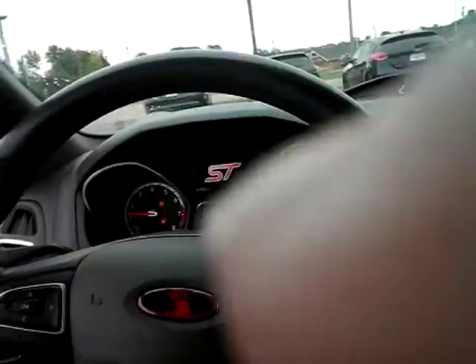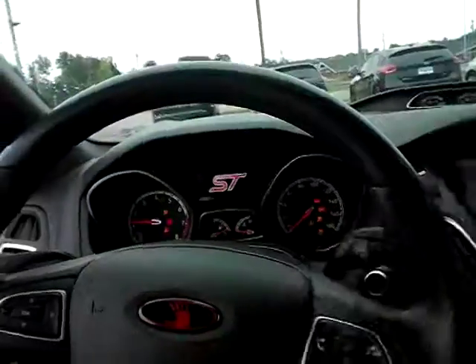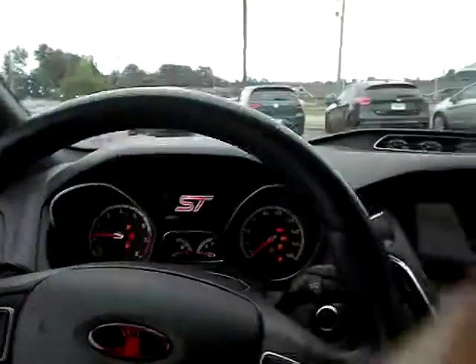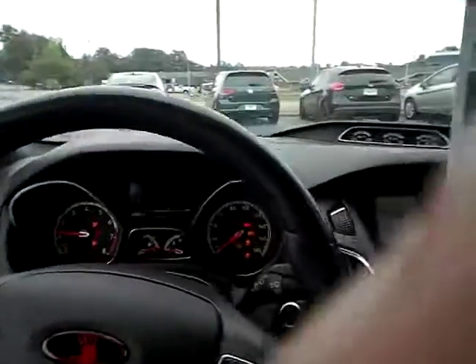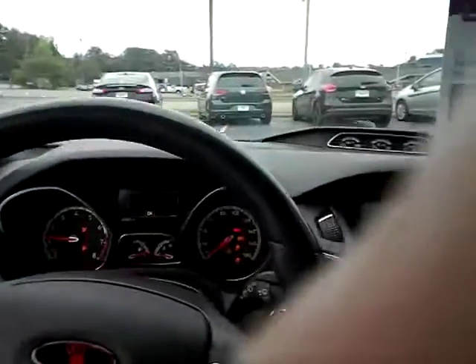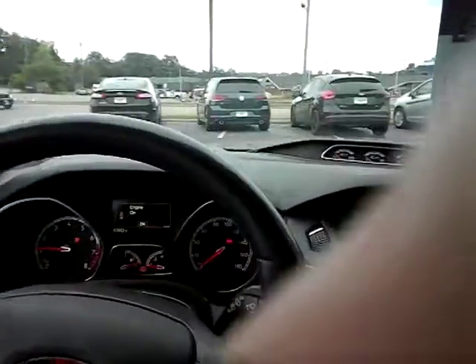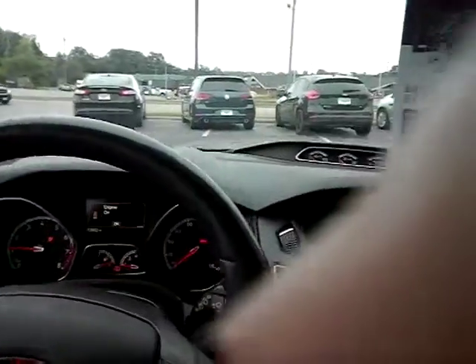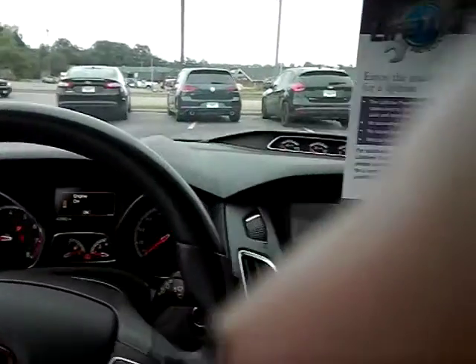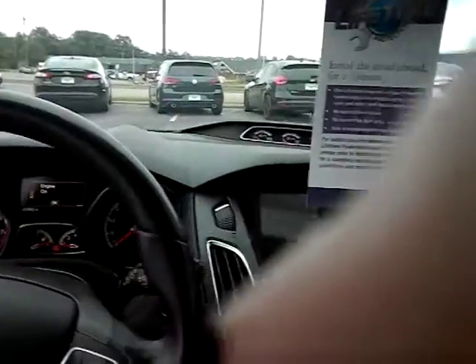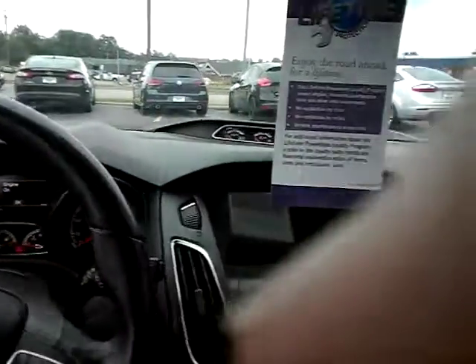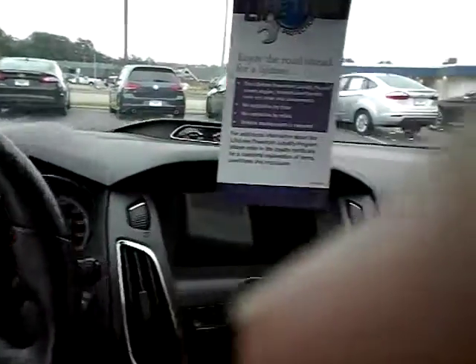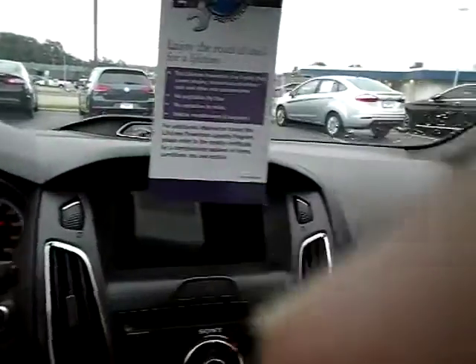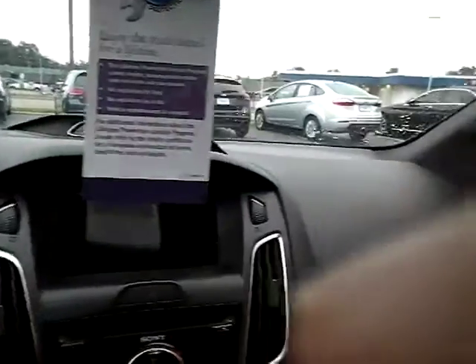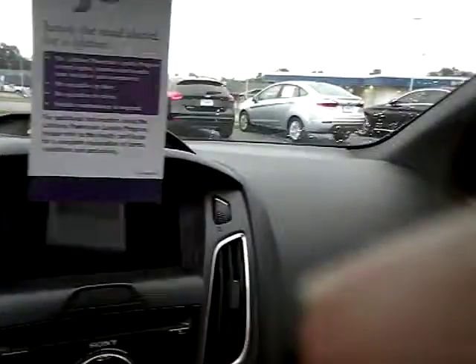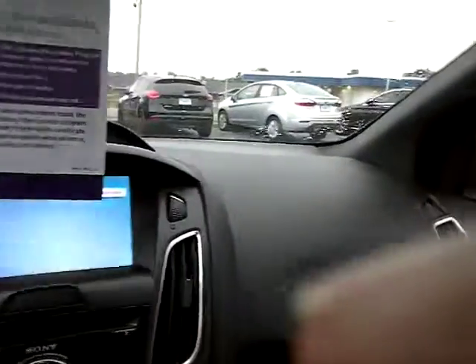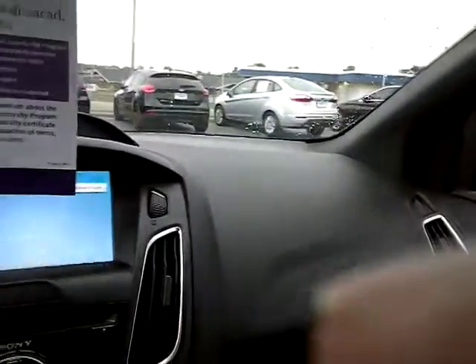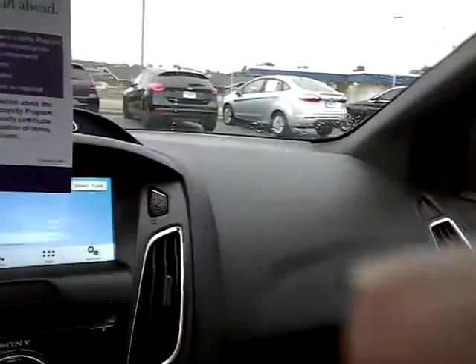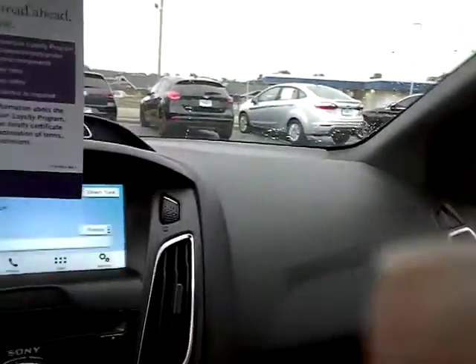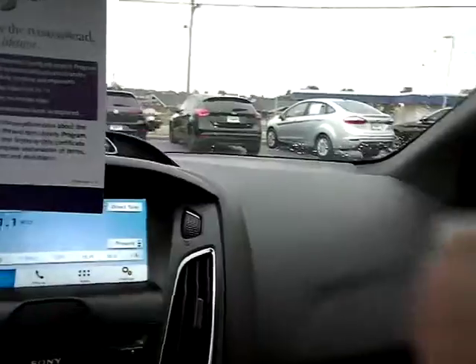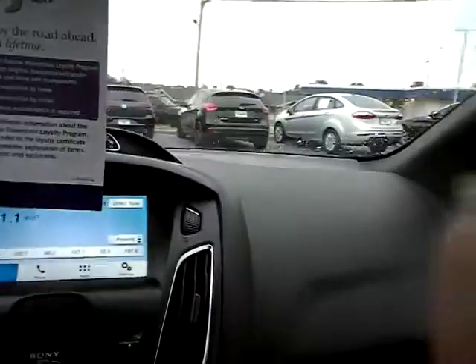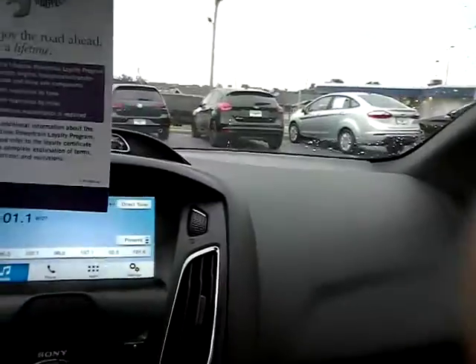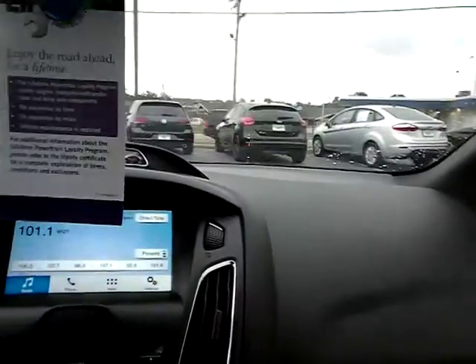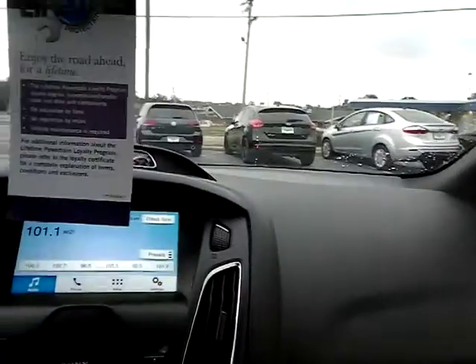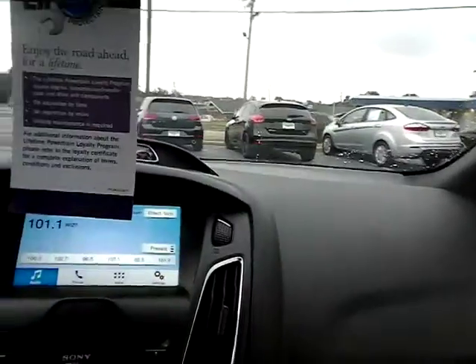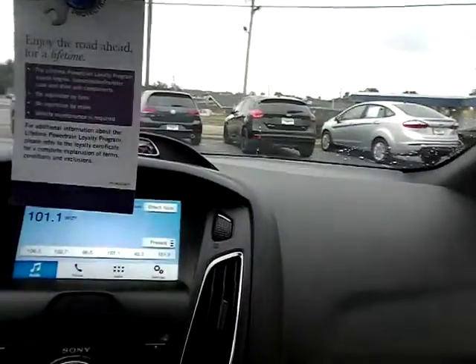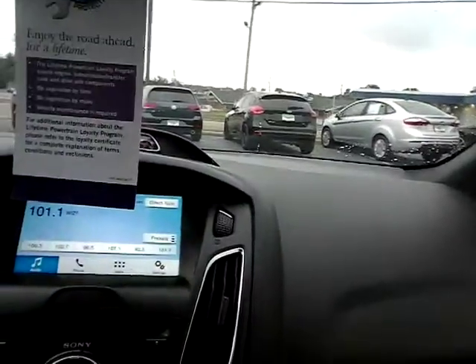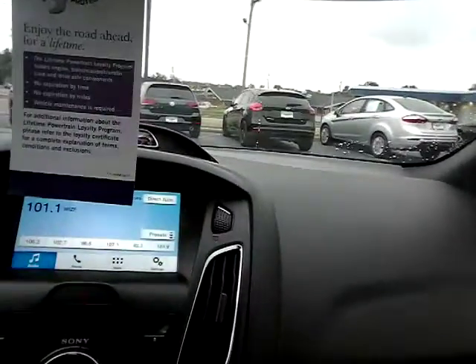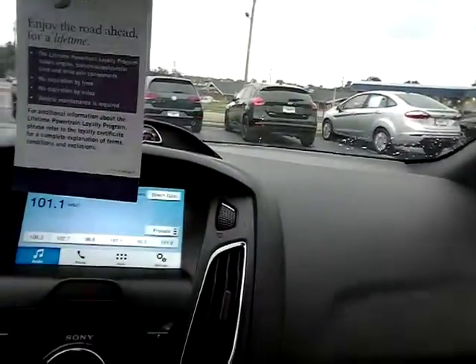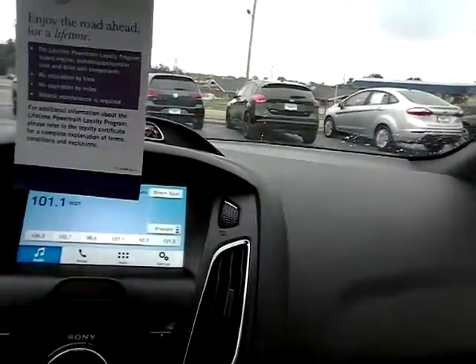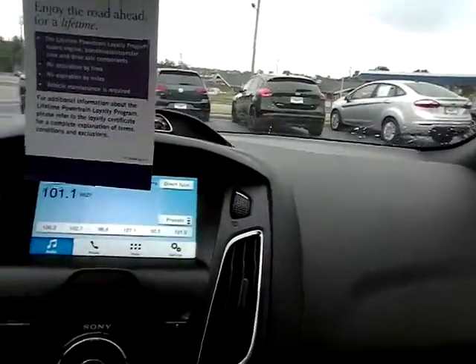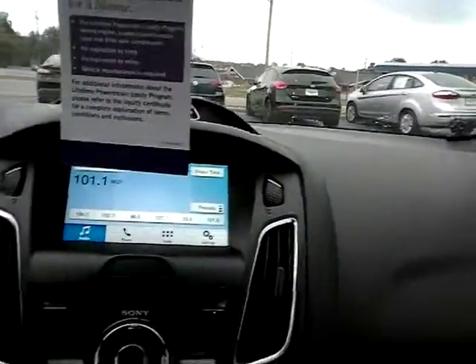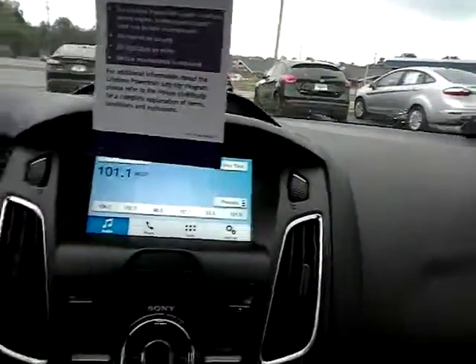43,862 miles. This vehicle does have a lifetime powertrain warranty.